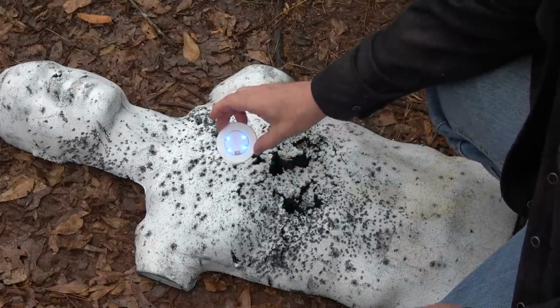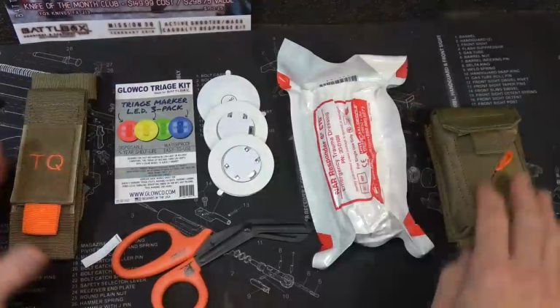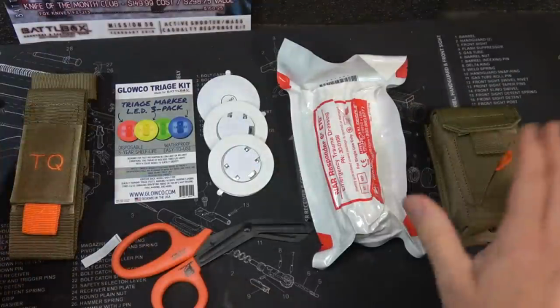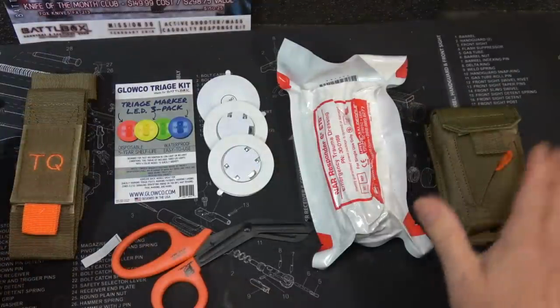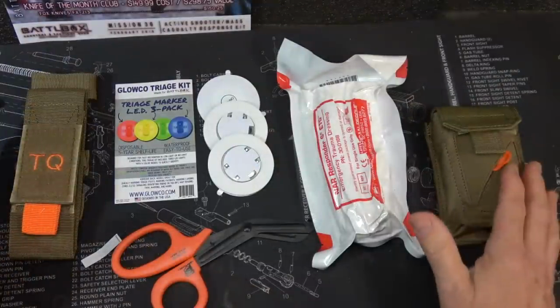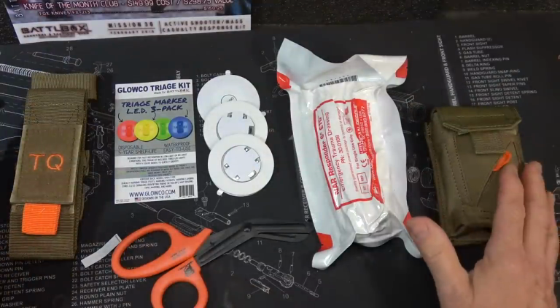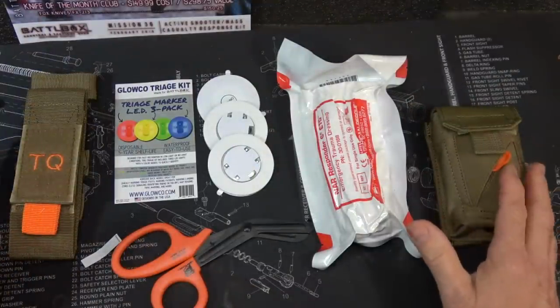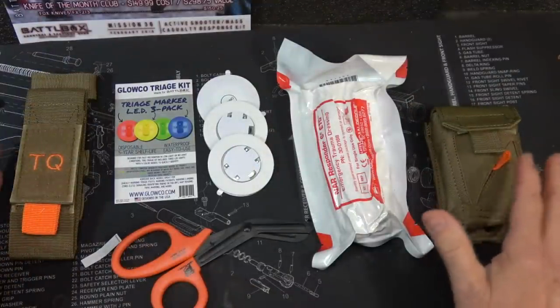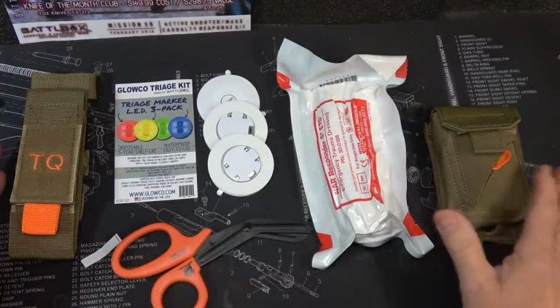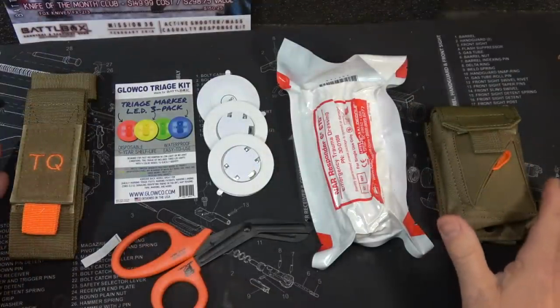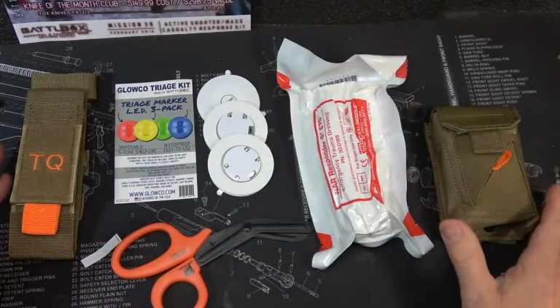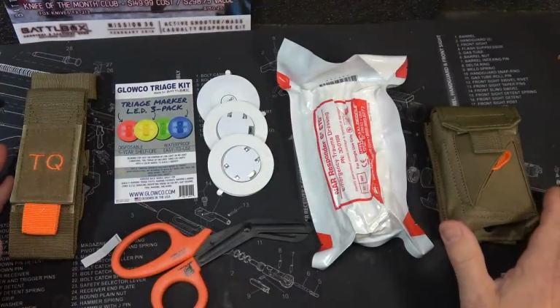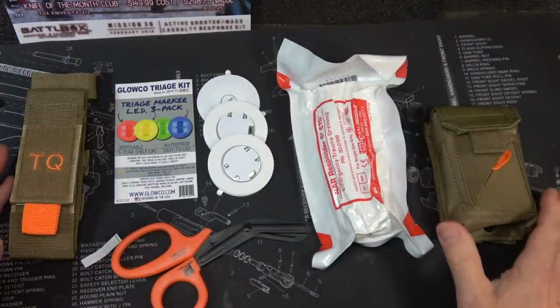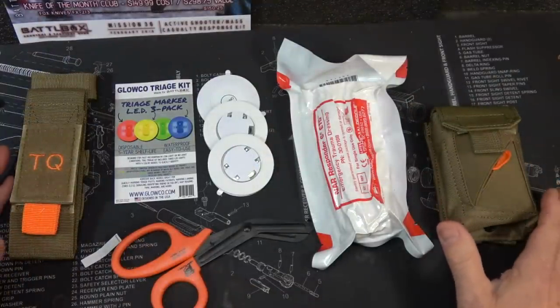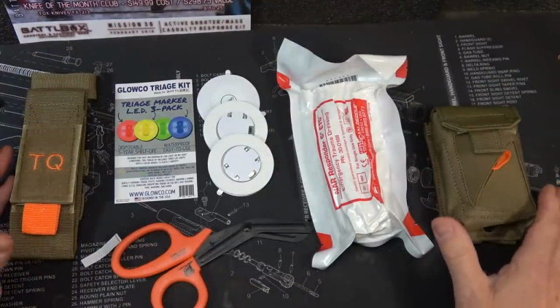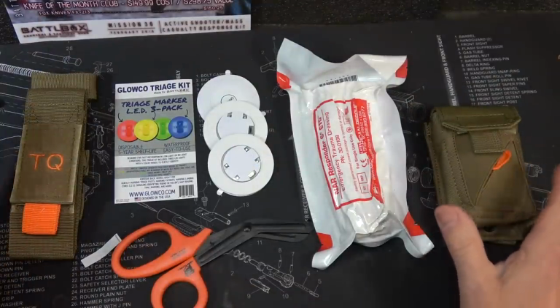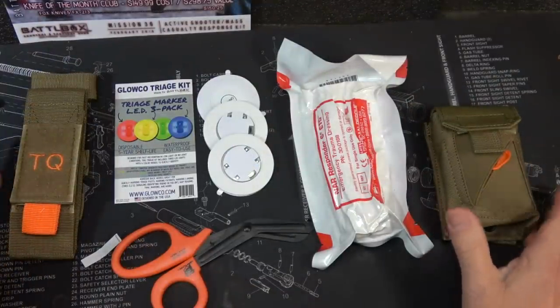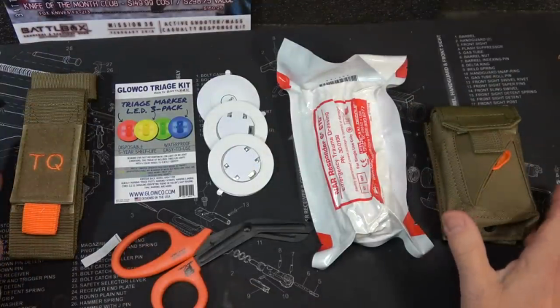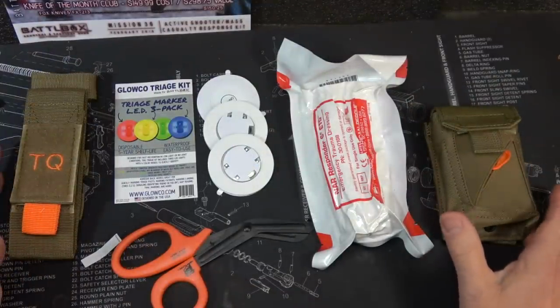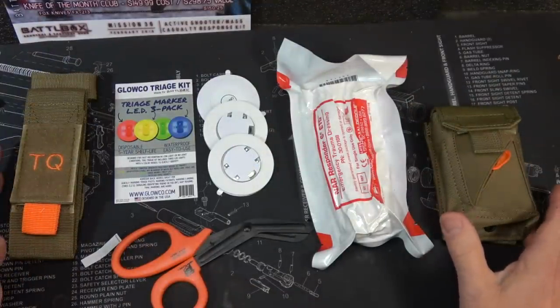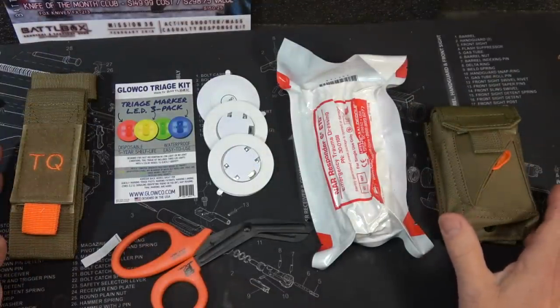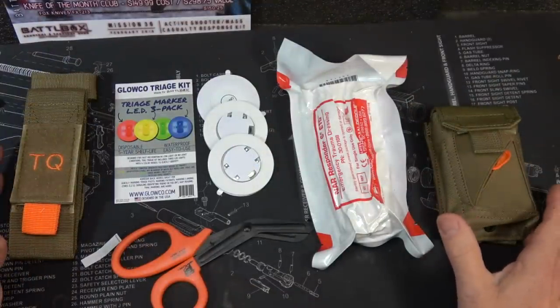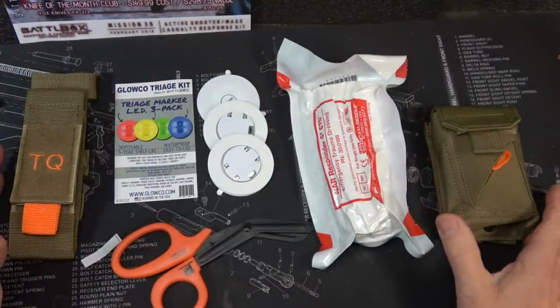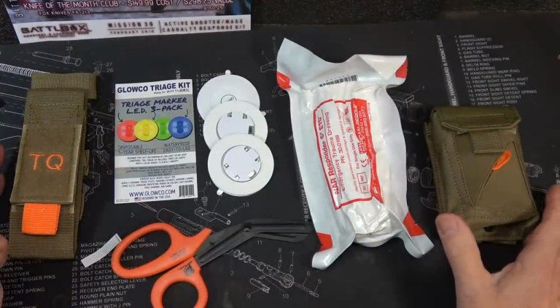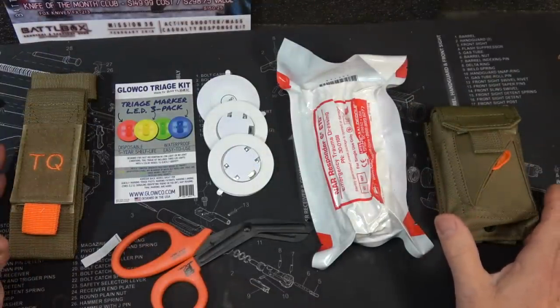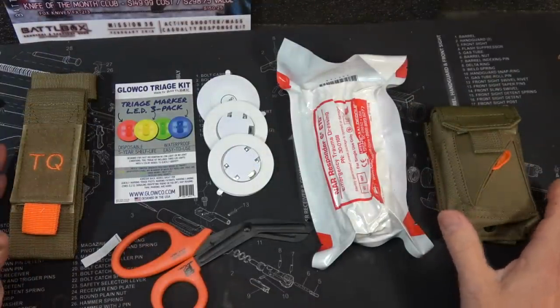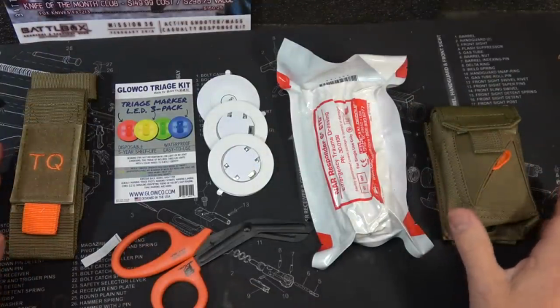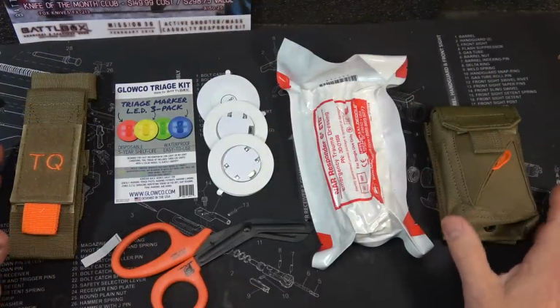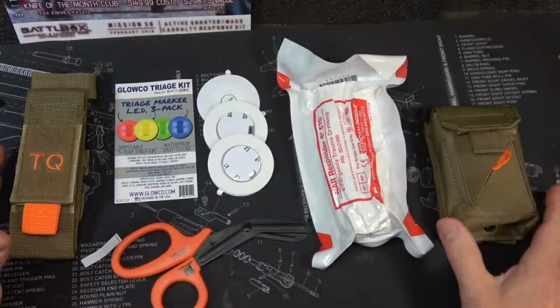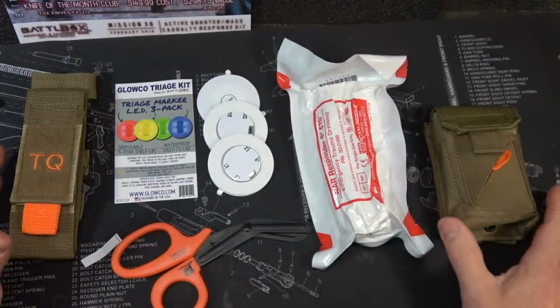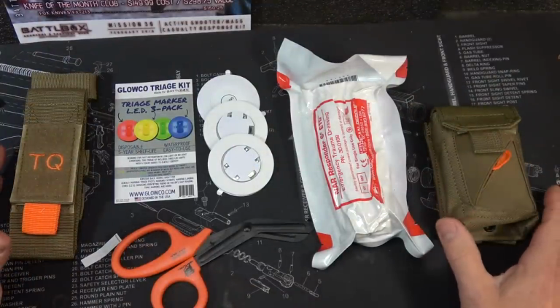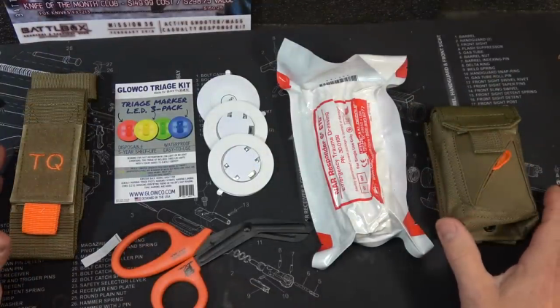All of these items are in the basic kit. The cost is $24.99 and the value is $44.56.